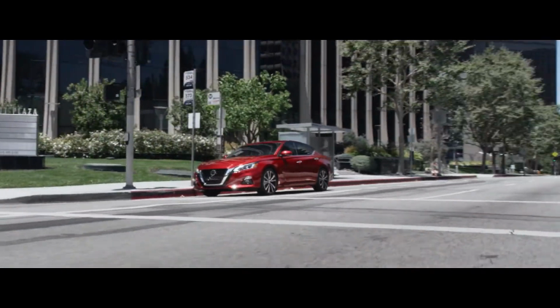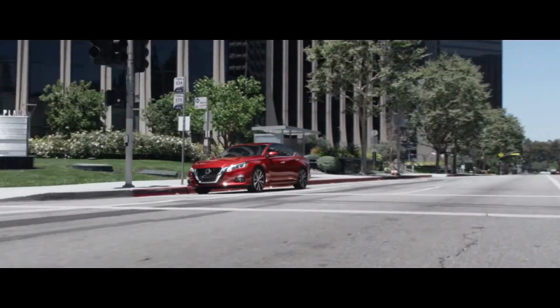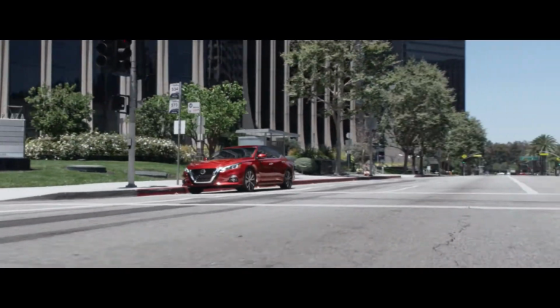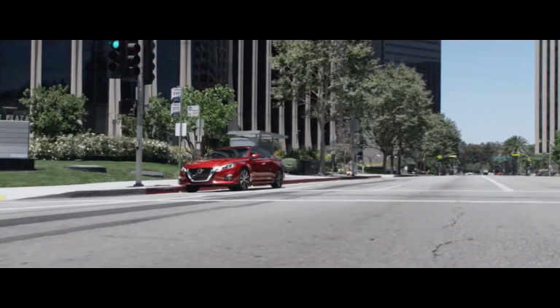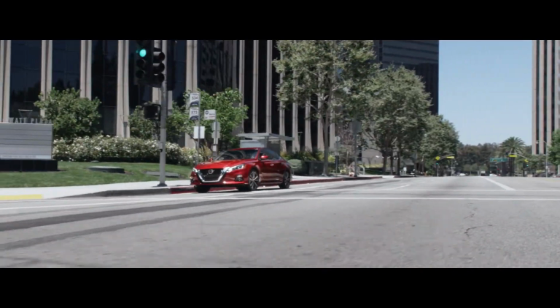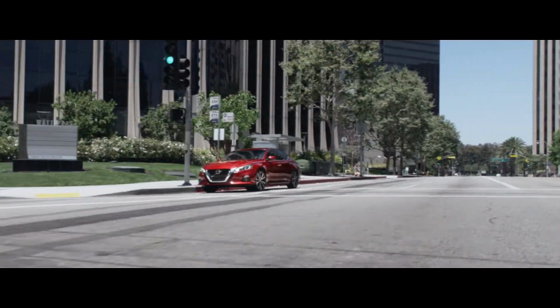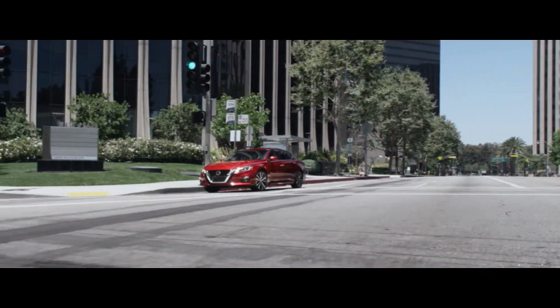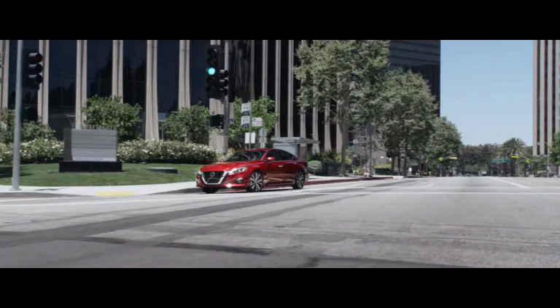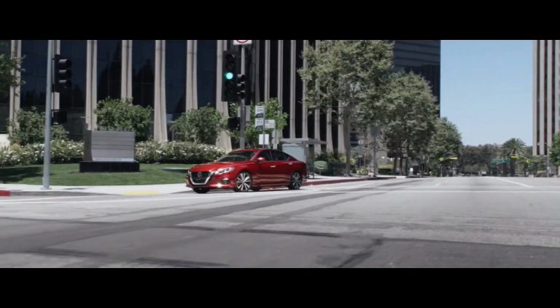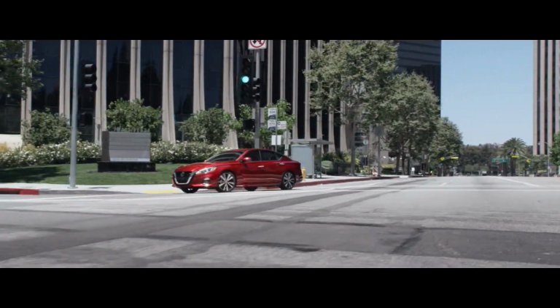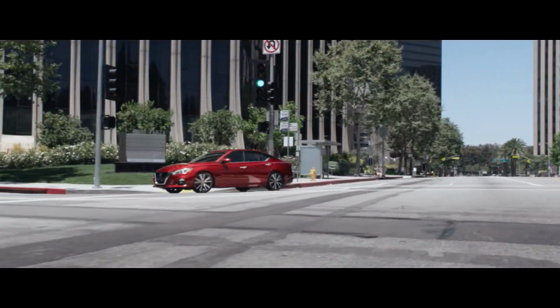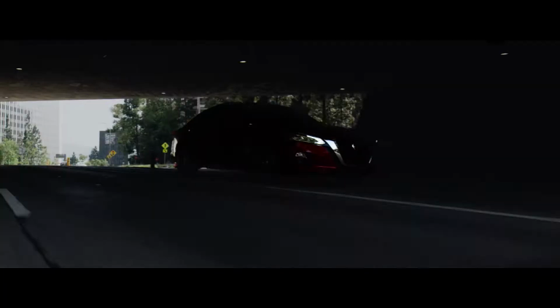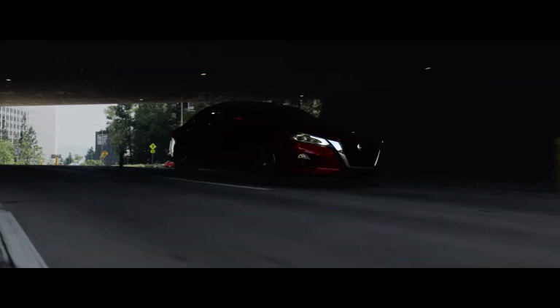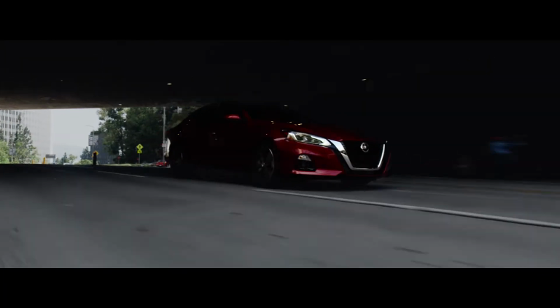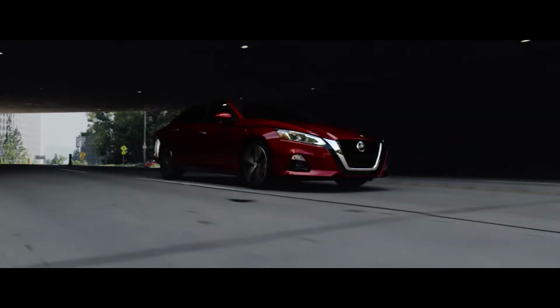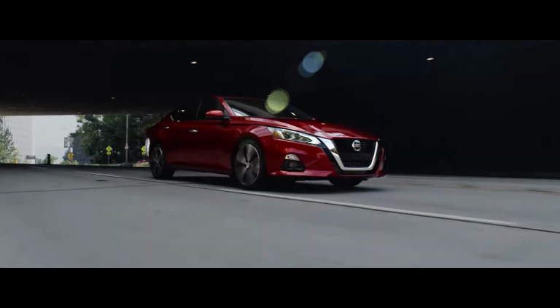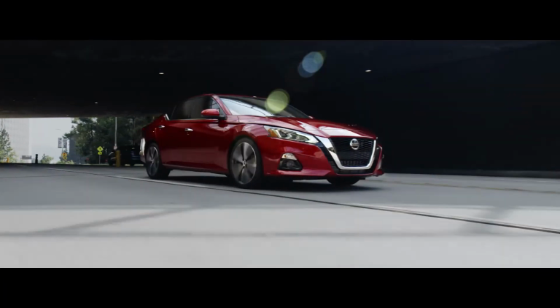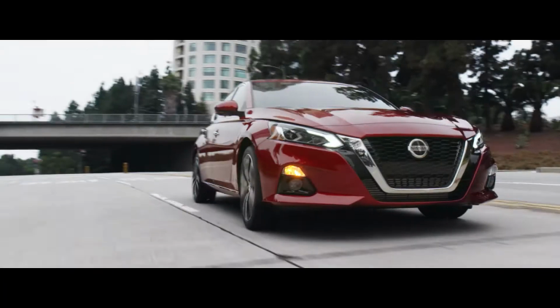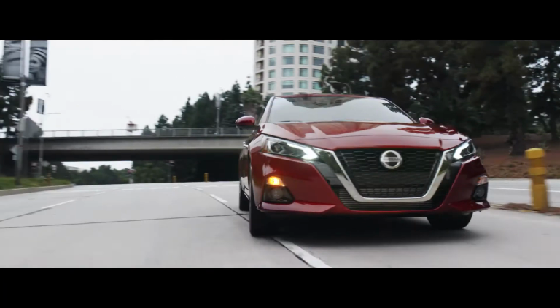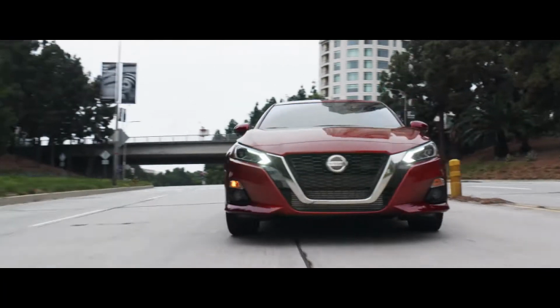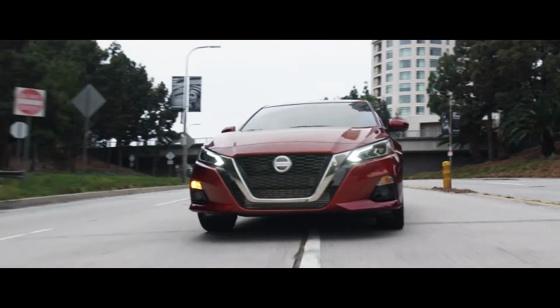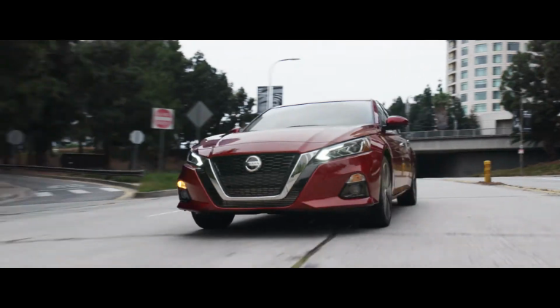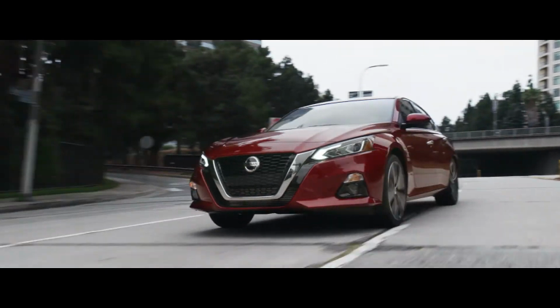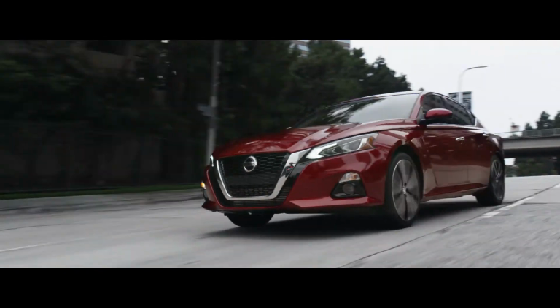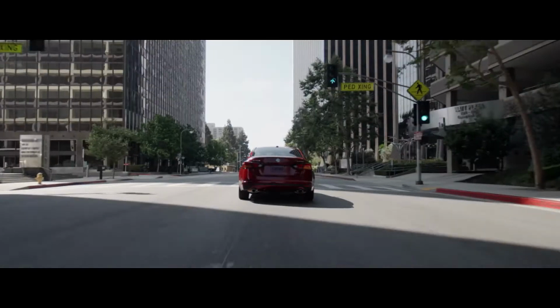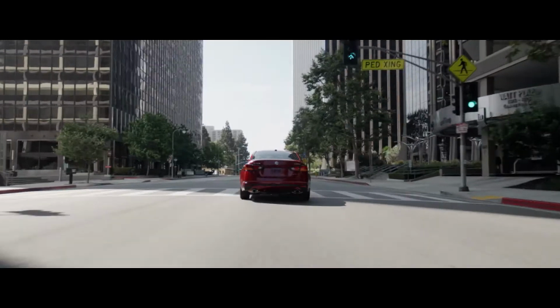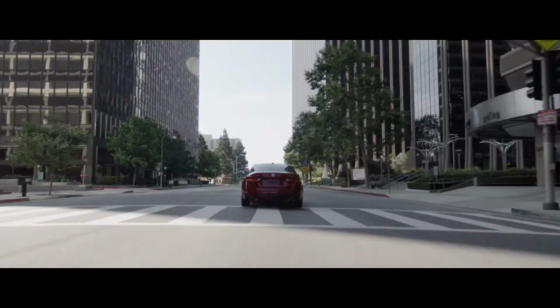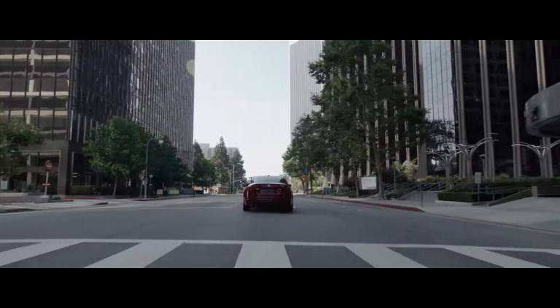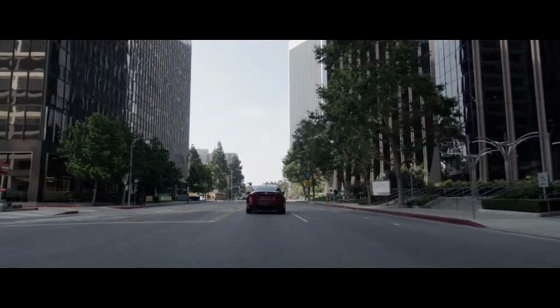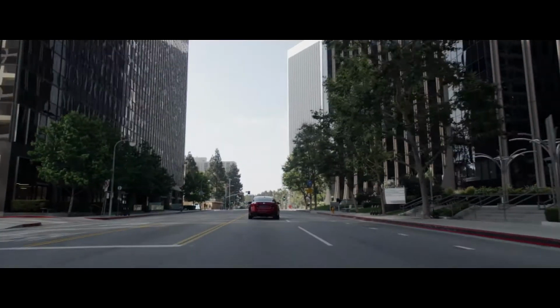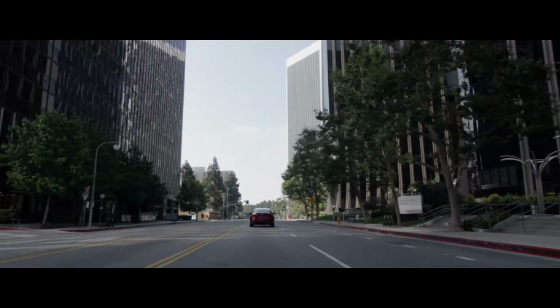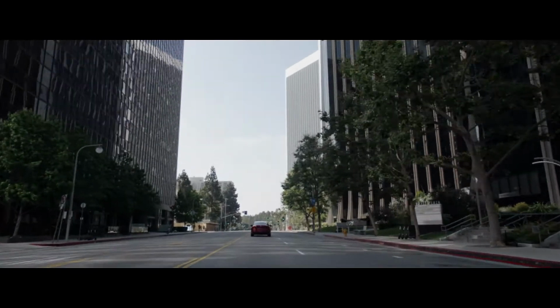The best tech can move the world. The all-new 2019 Nissan Altima. Impossibly smart.